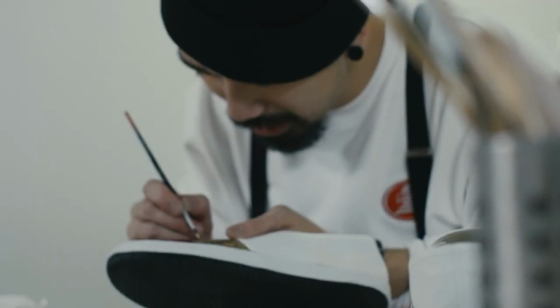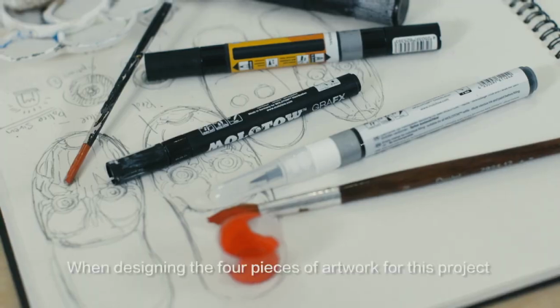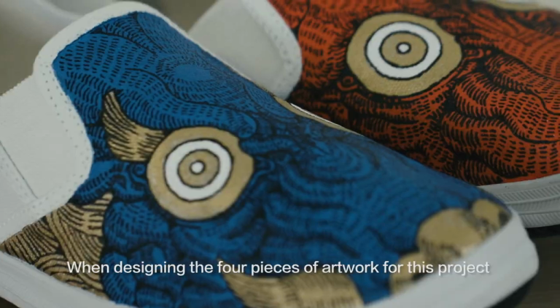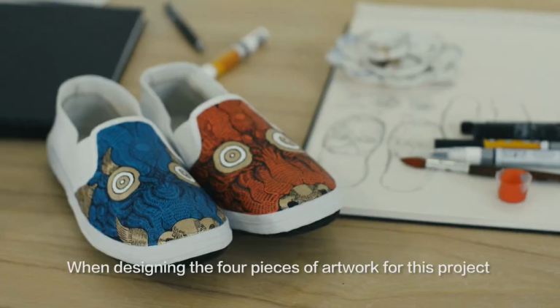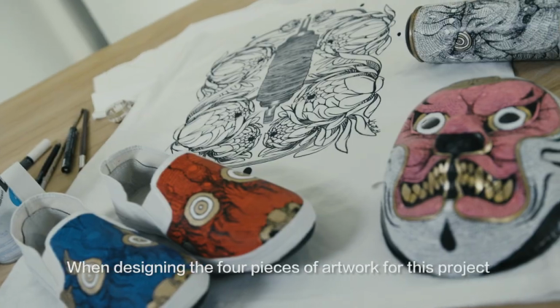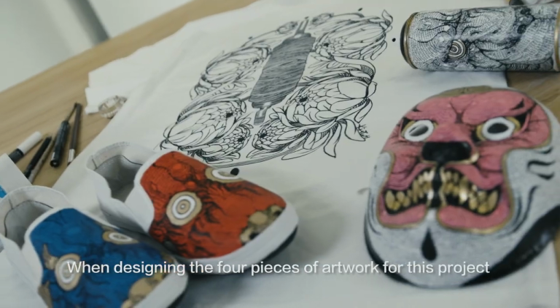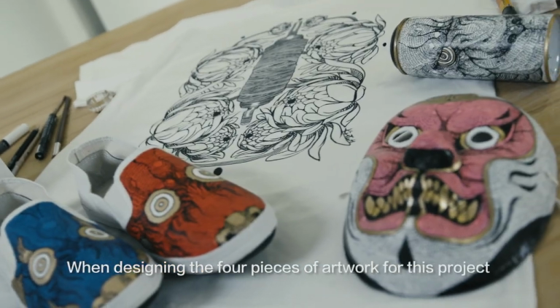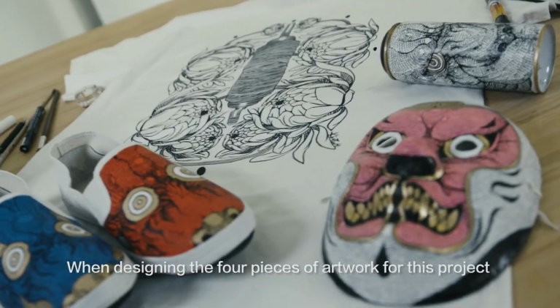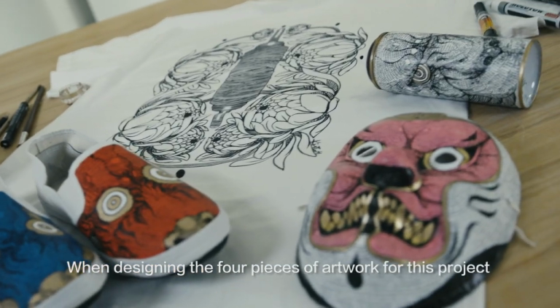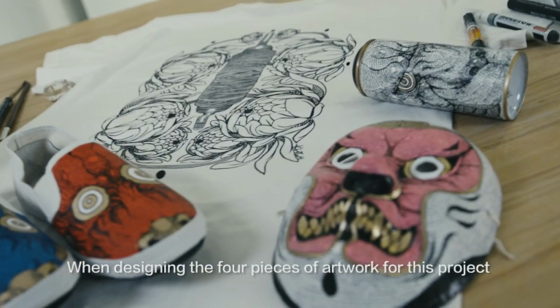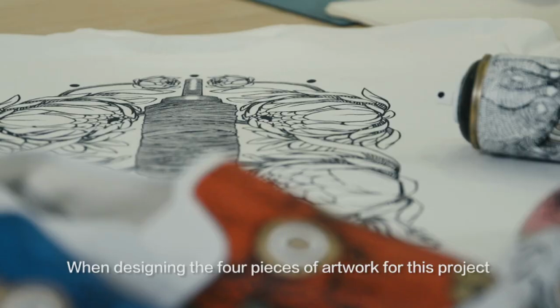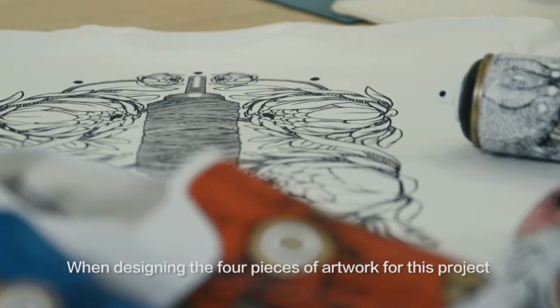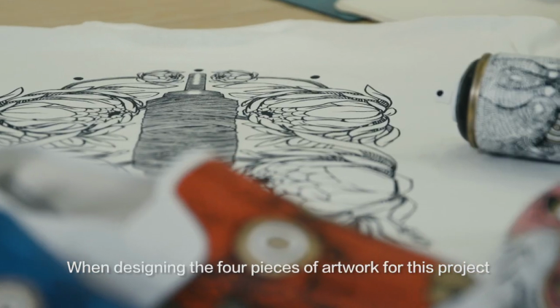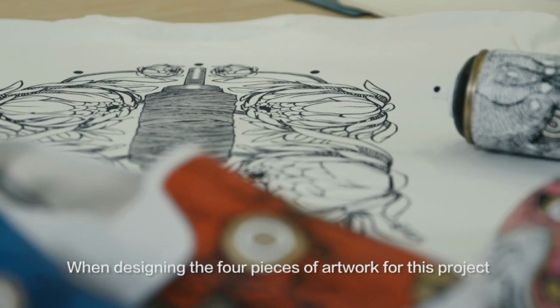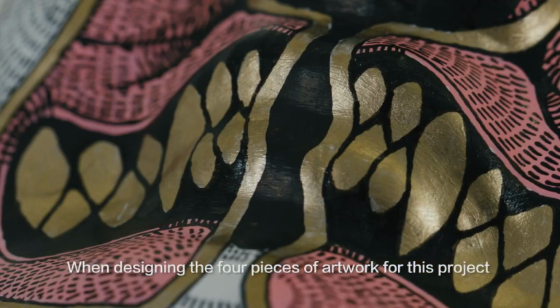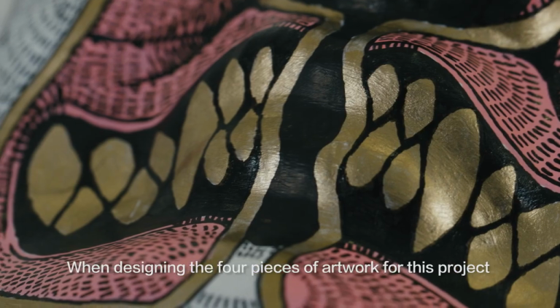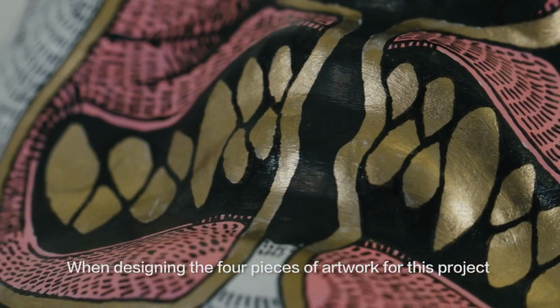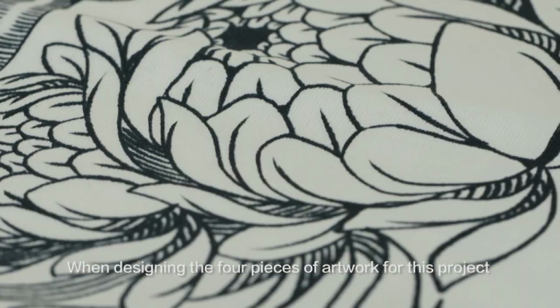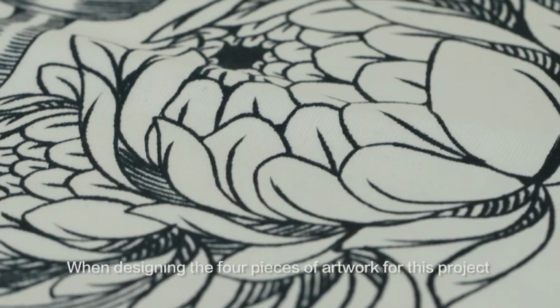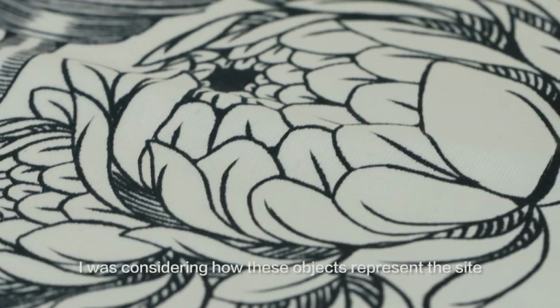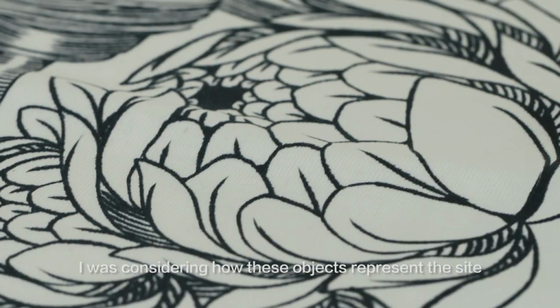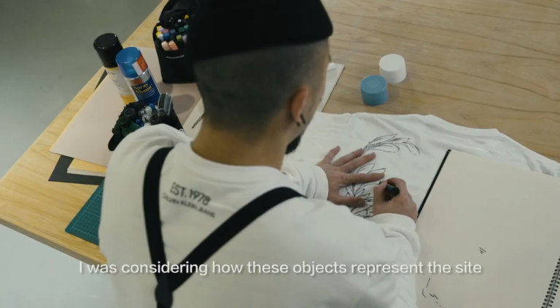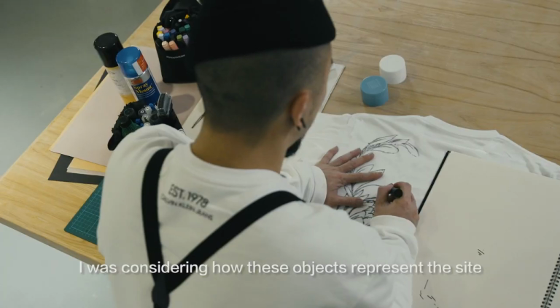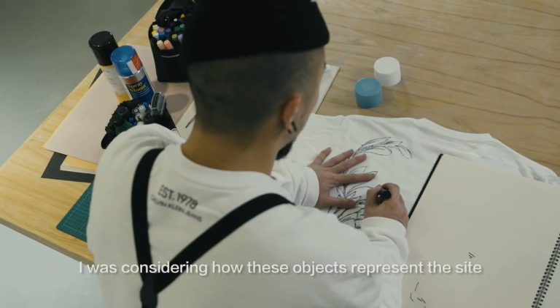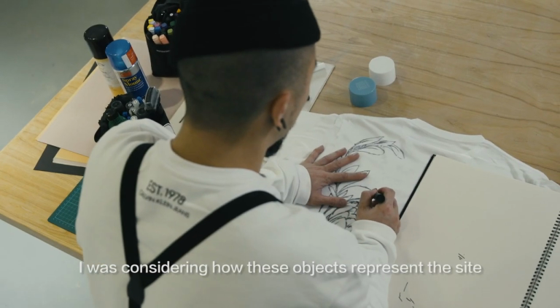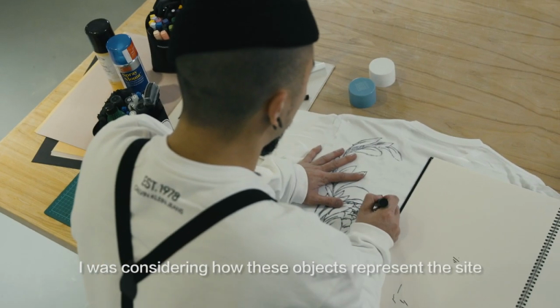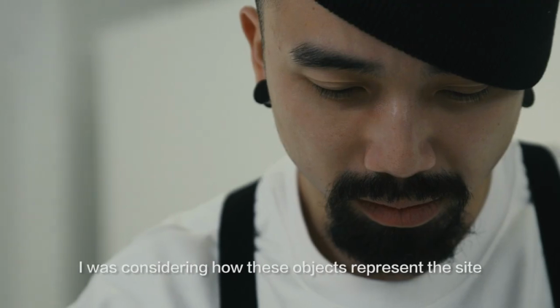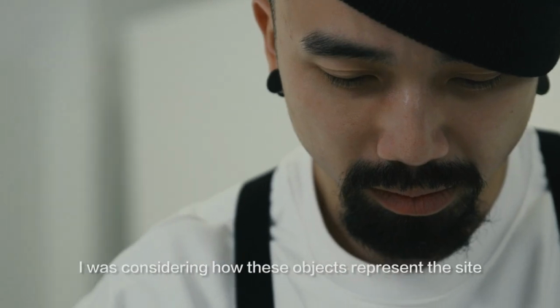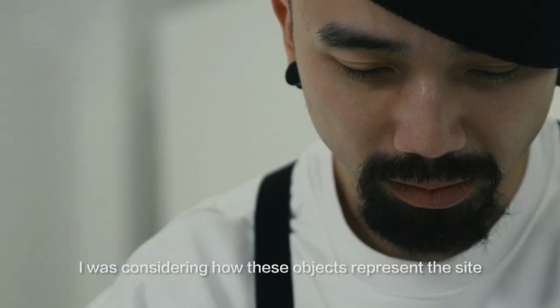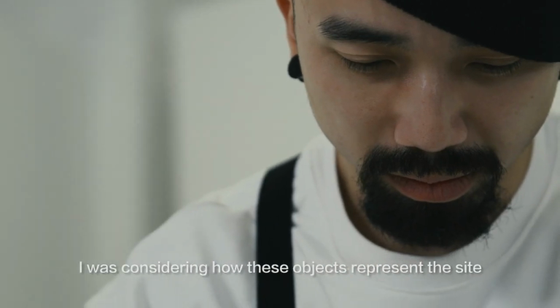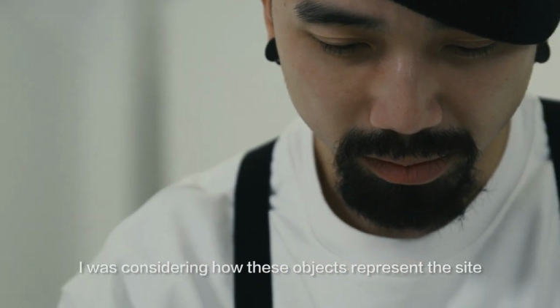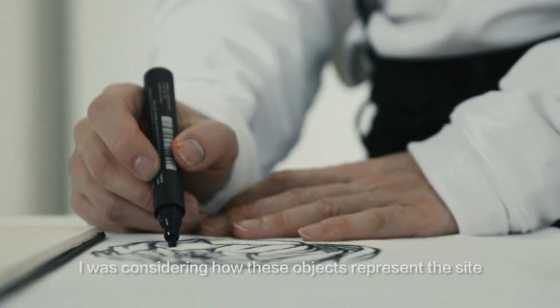When designing the four pieces of artwork for this project, I was considering how each object represents the site.